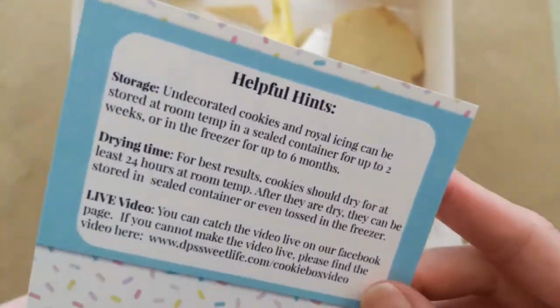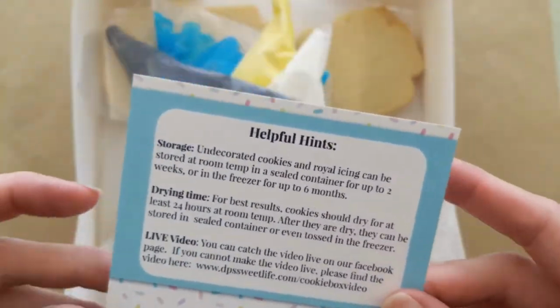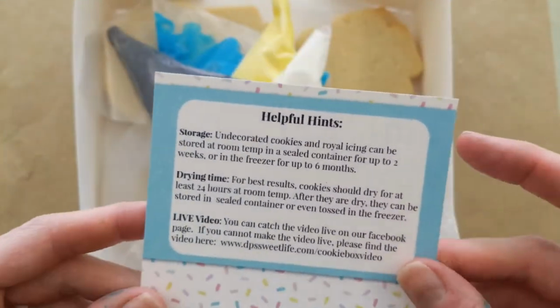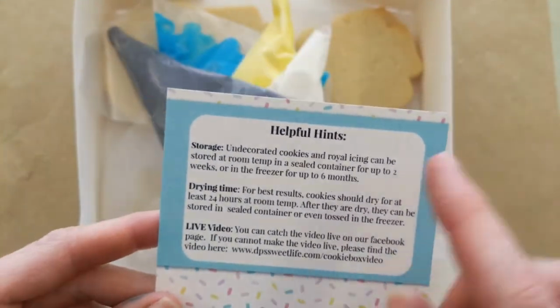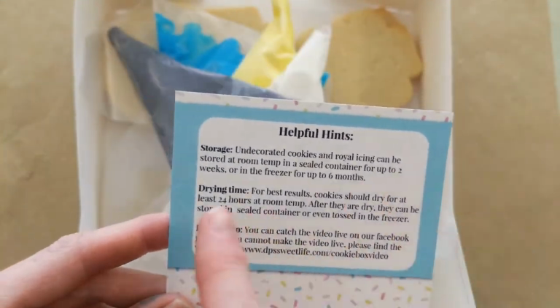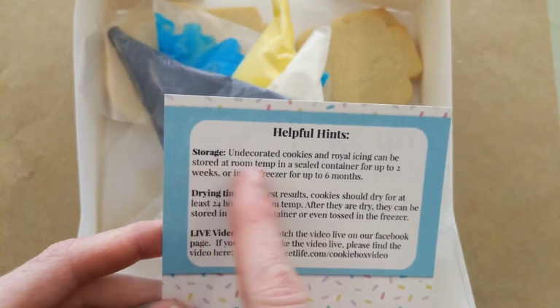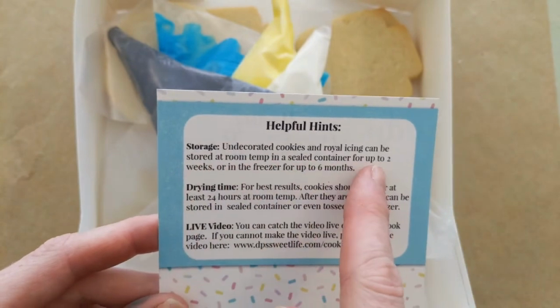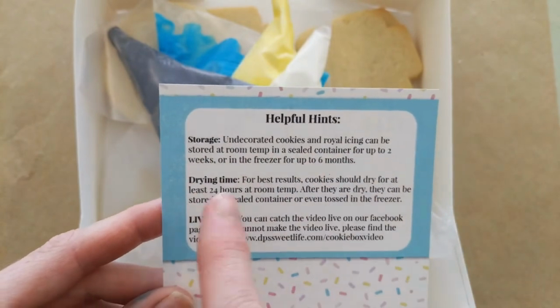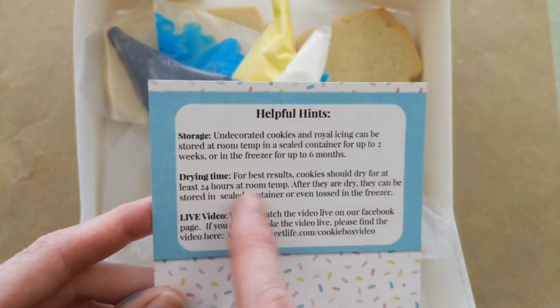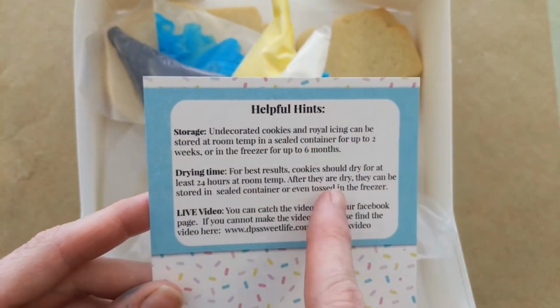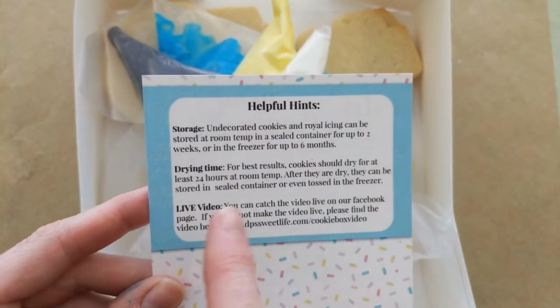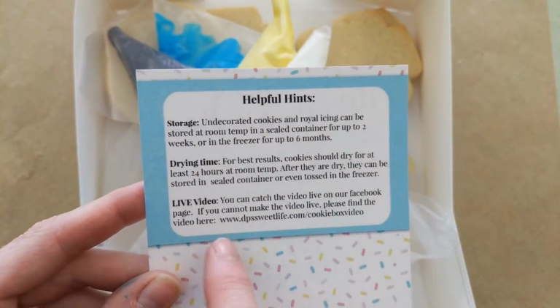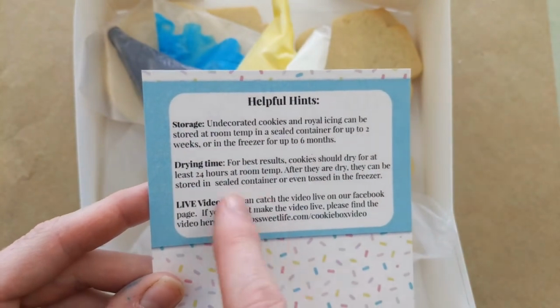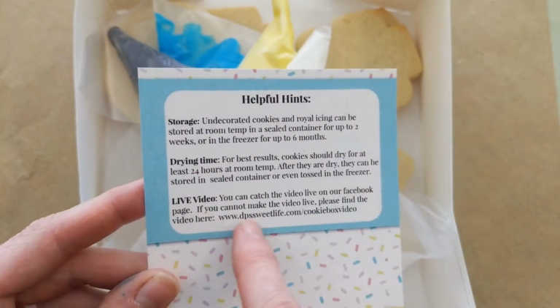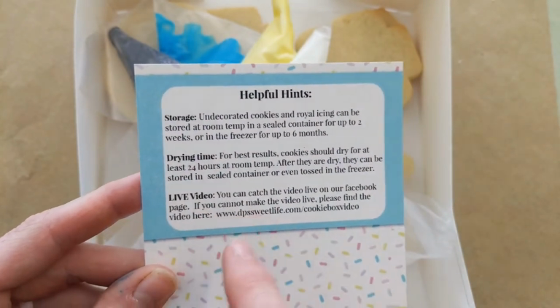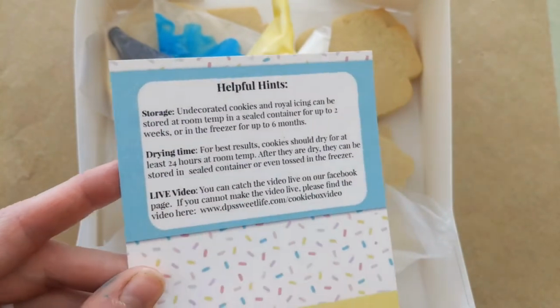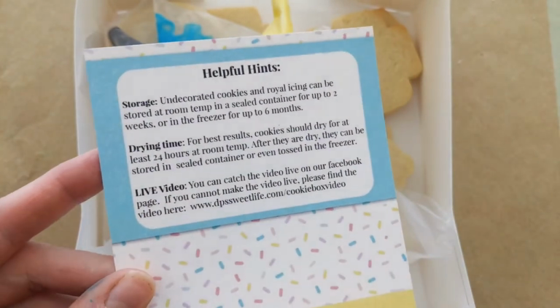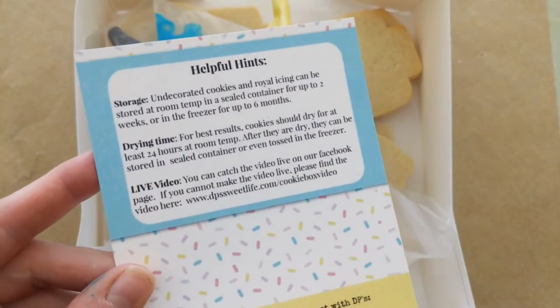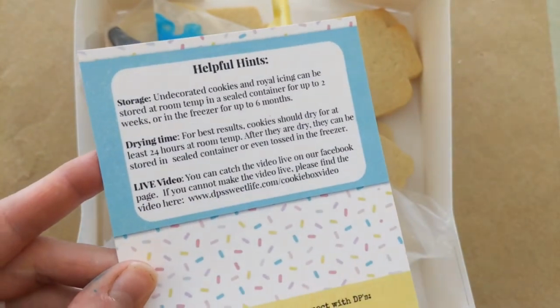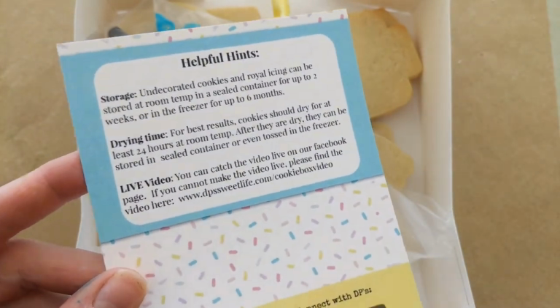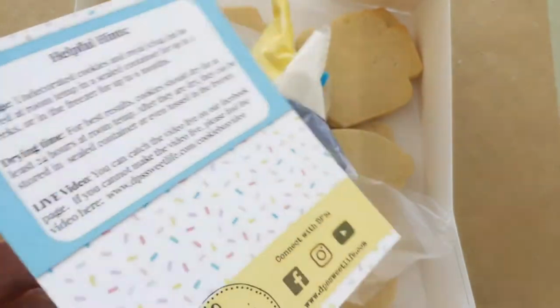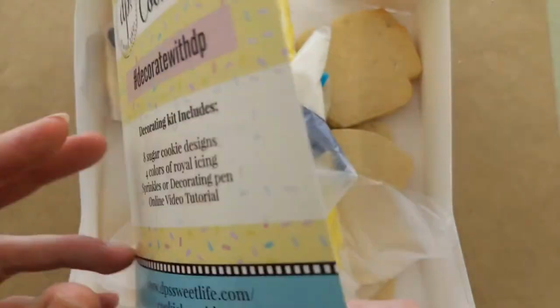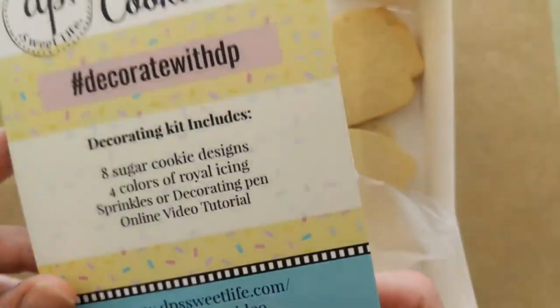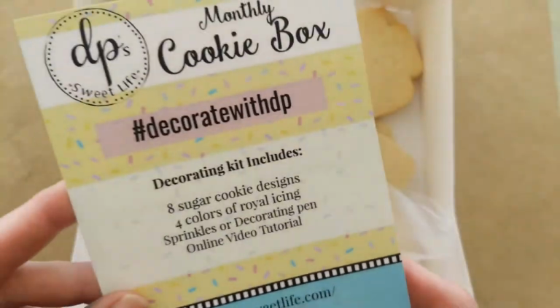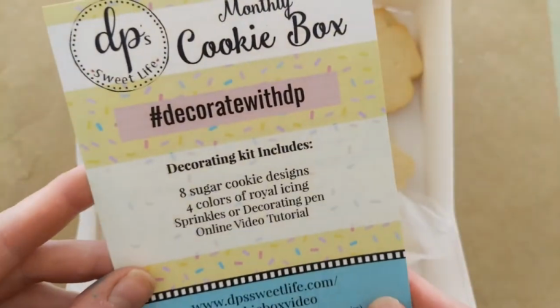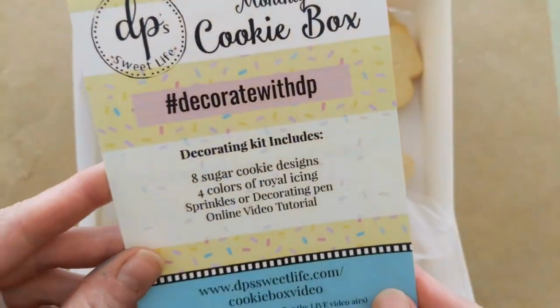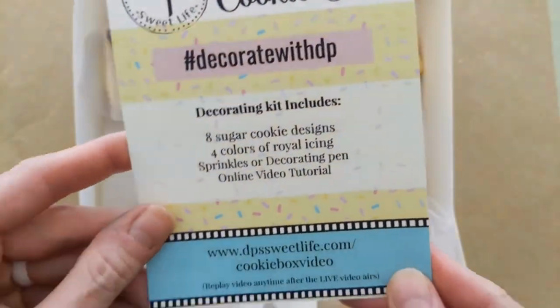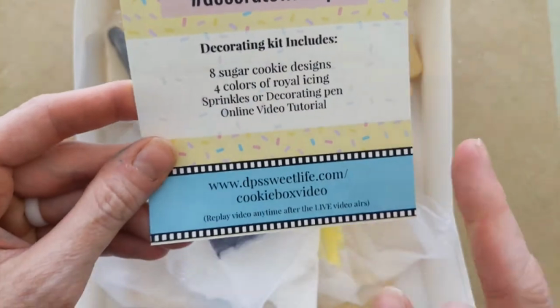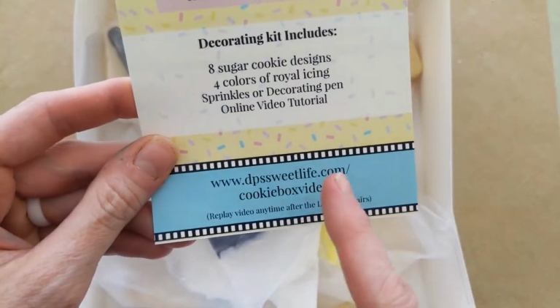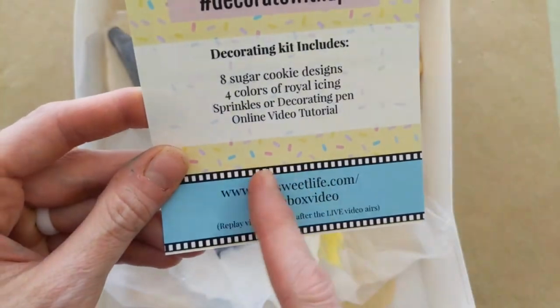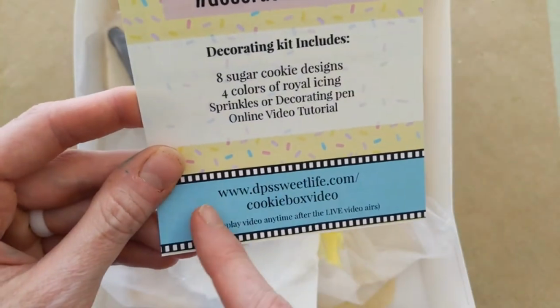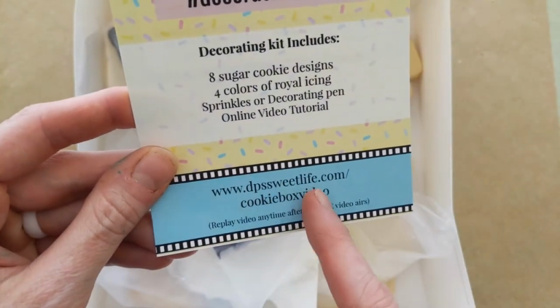On the backside it tells you the storage, the drying time, and then information about our live video, which we are not doing for this box — but this is our link and you found us, so no worries there.